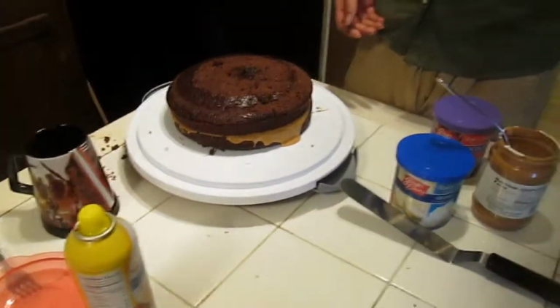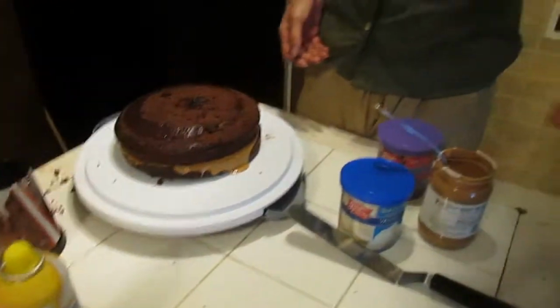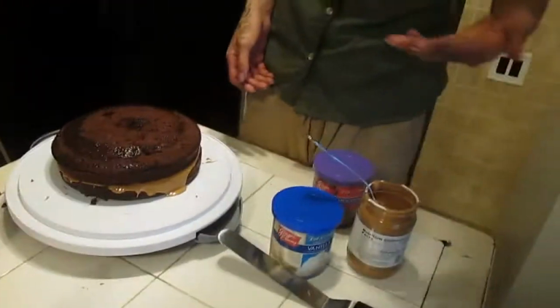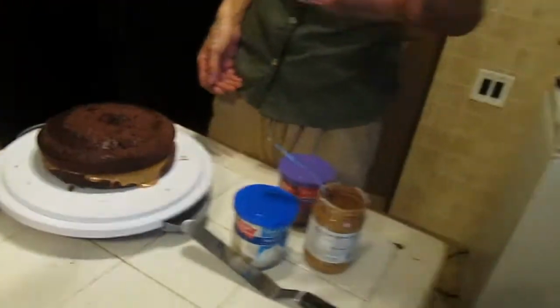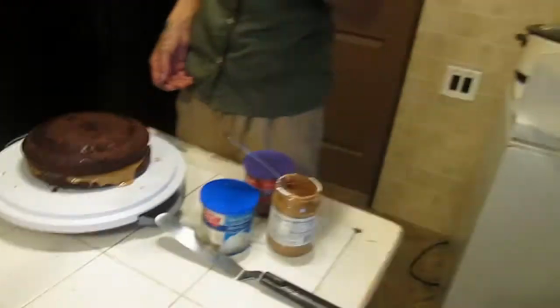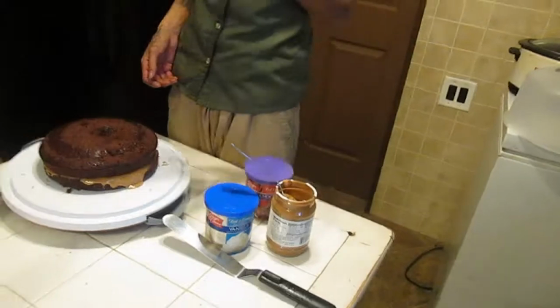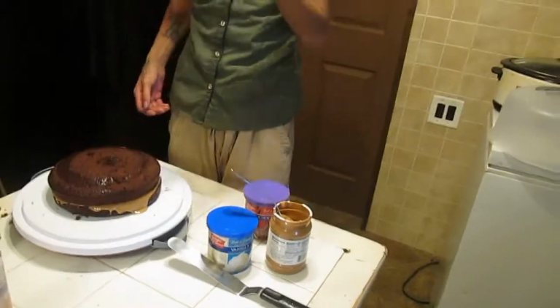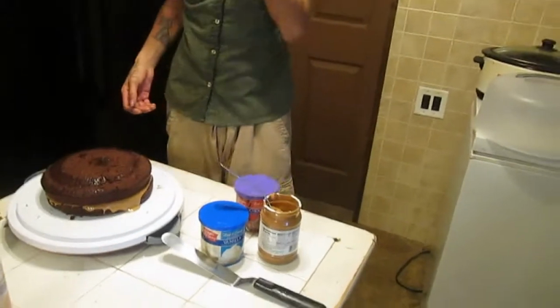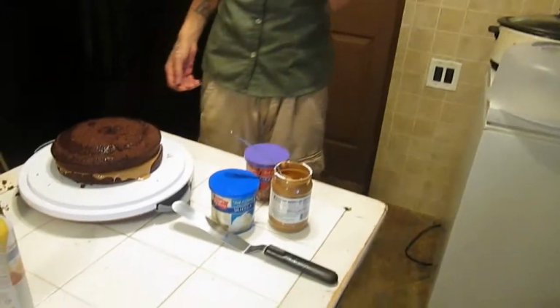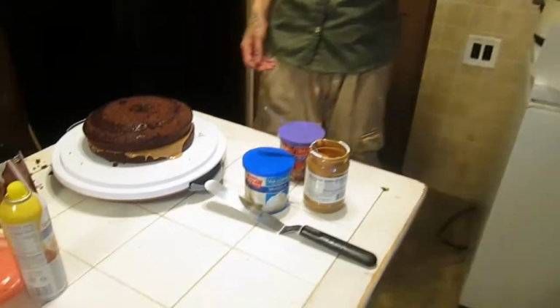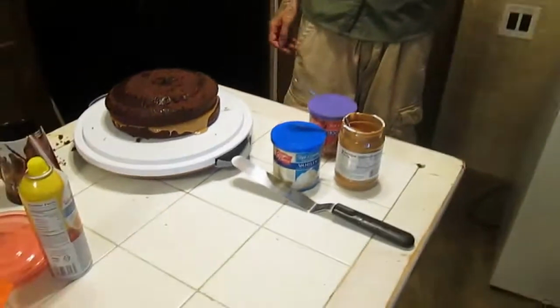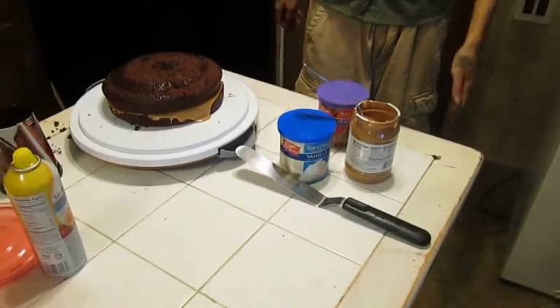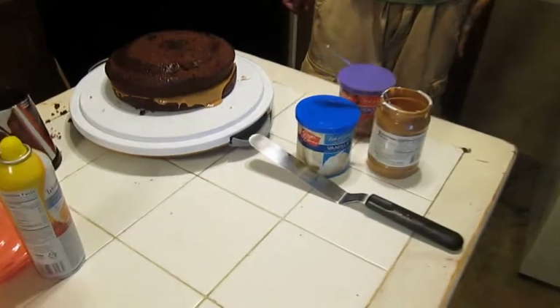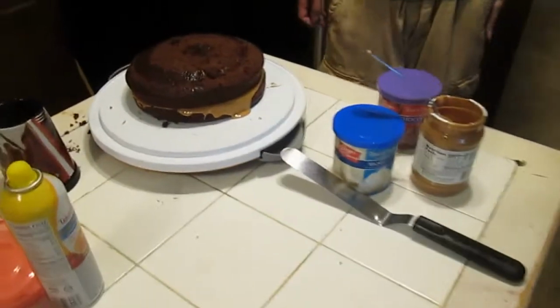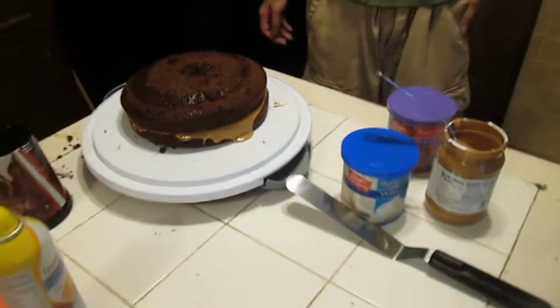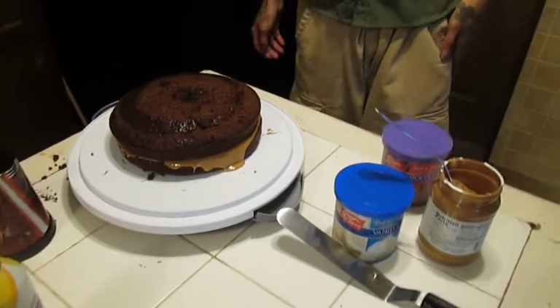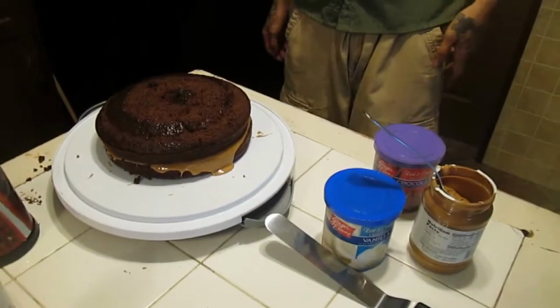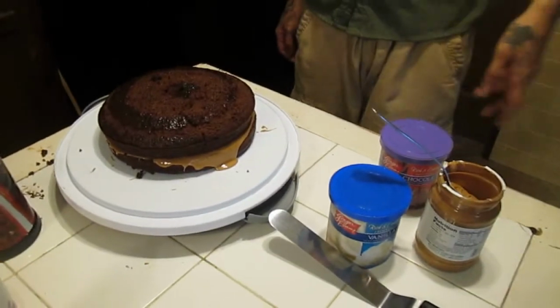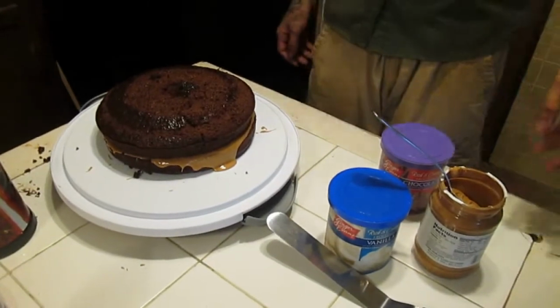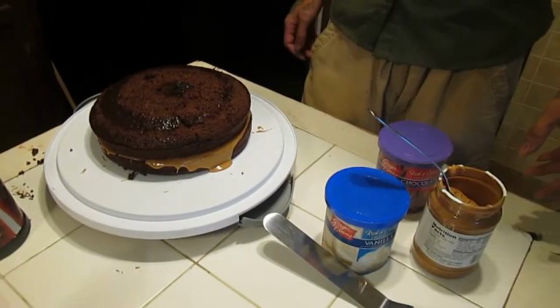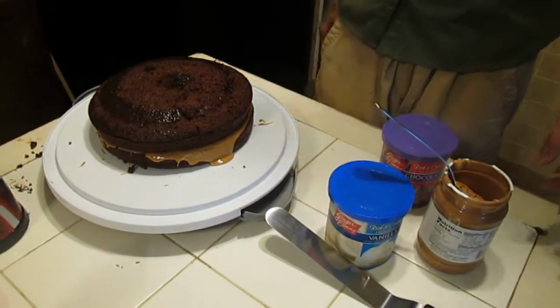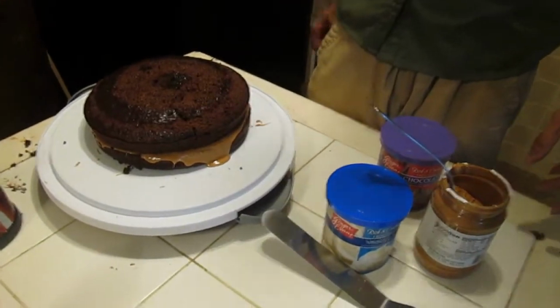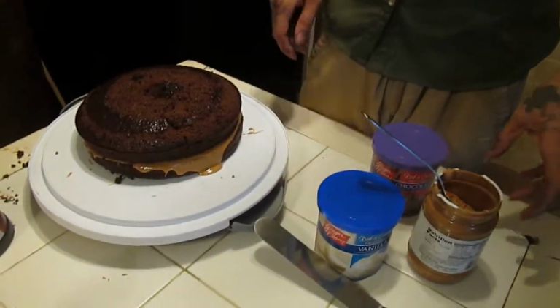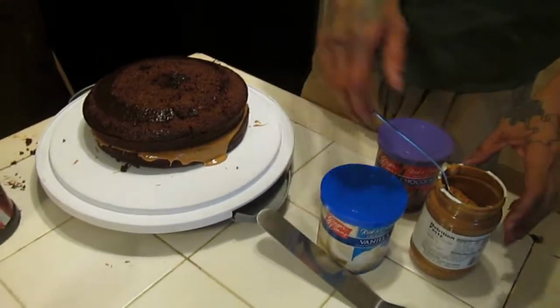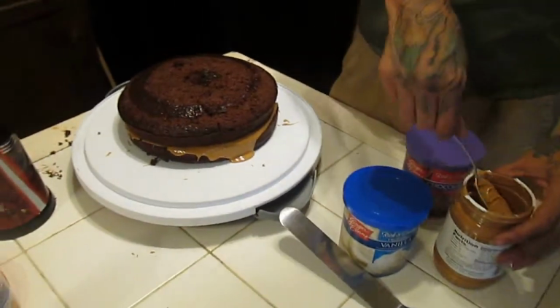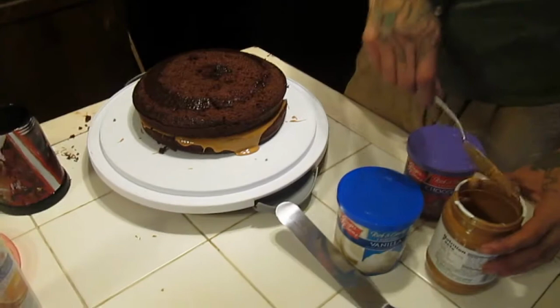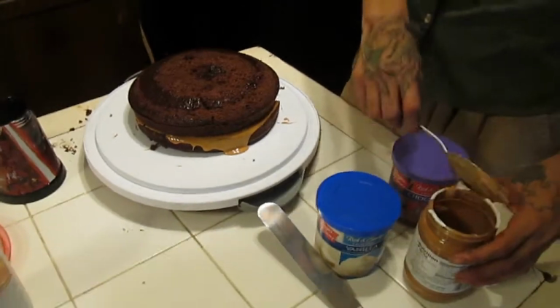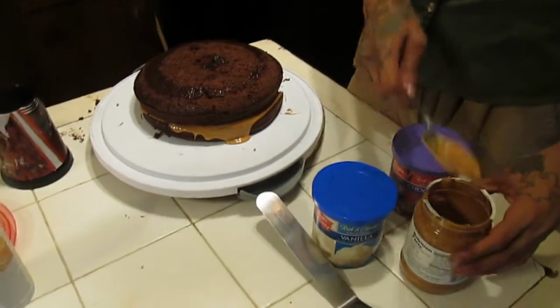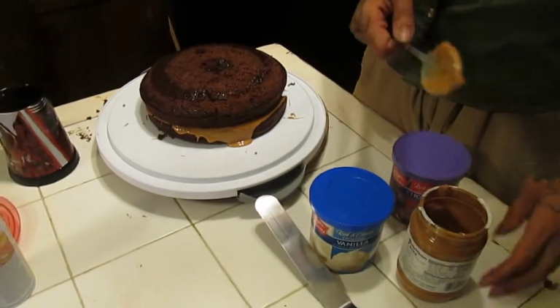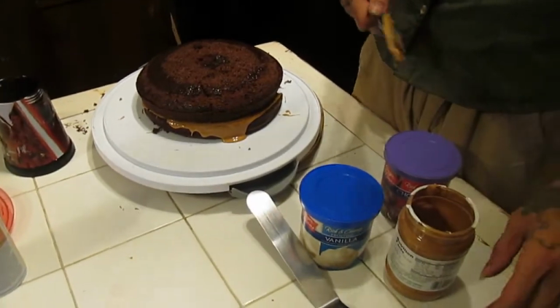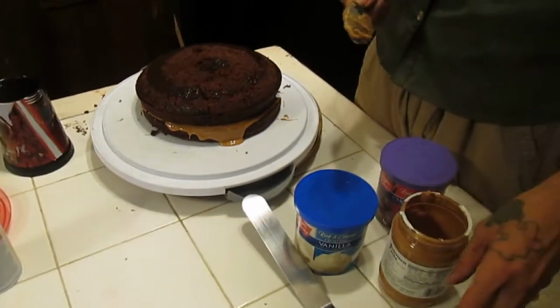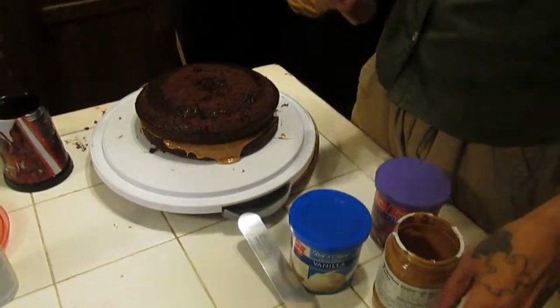It got scraped. David punched it so hard it got stuck on the plate. Jeez.